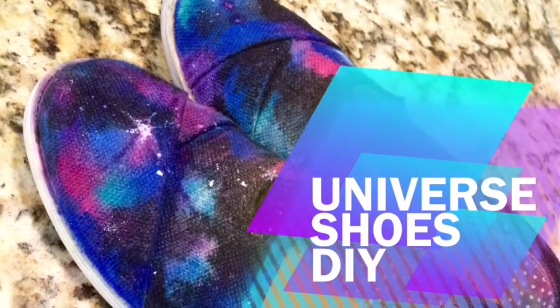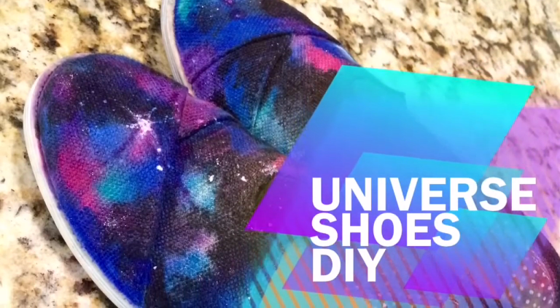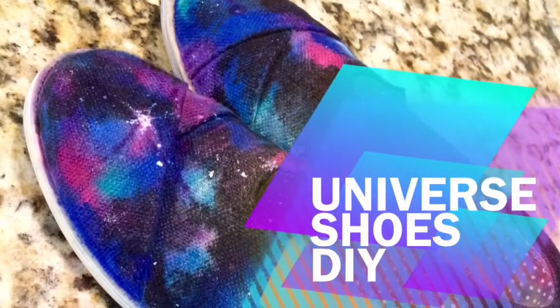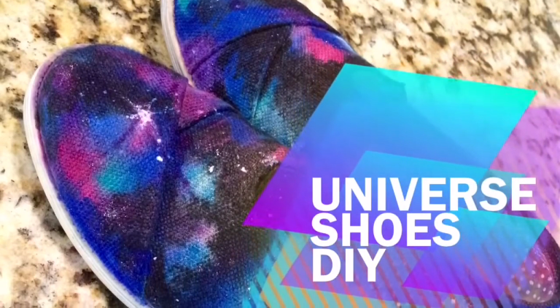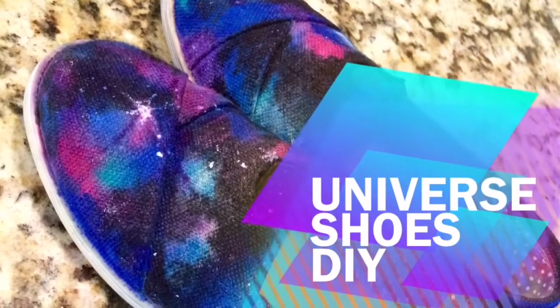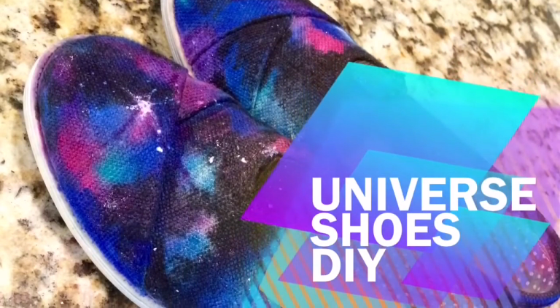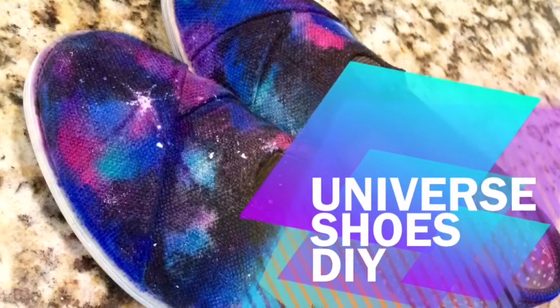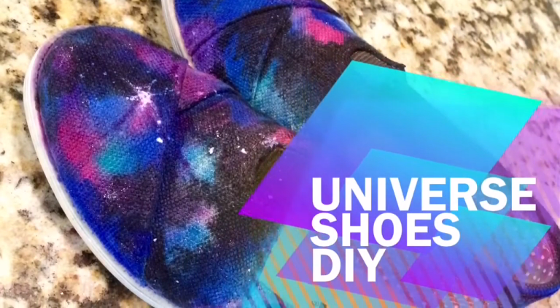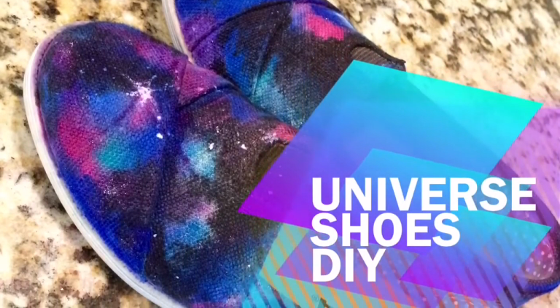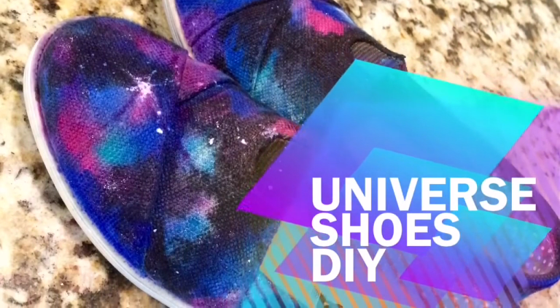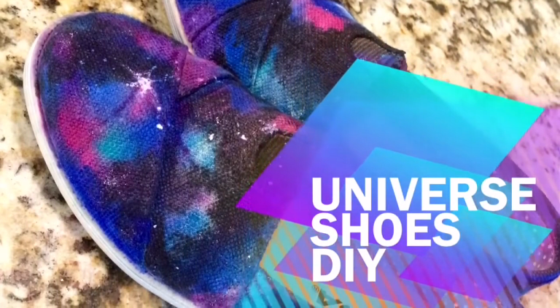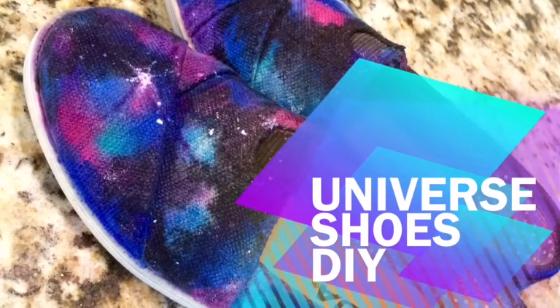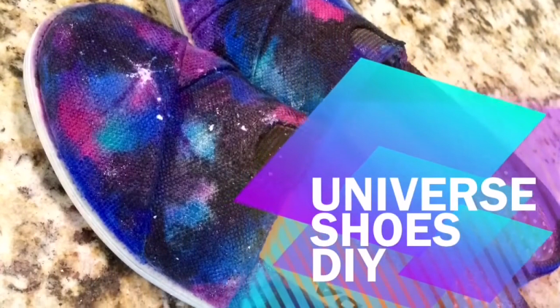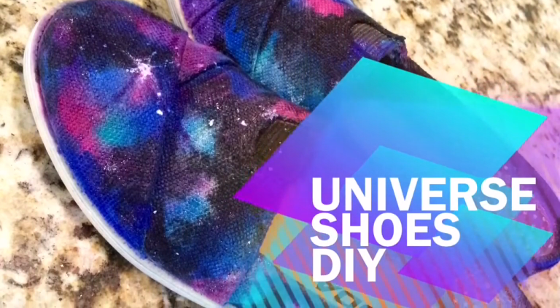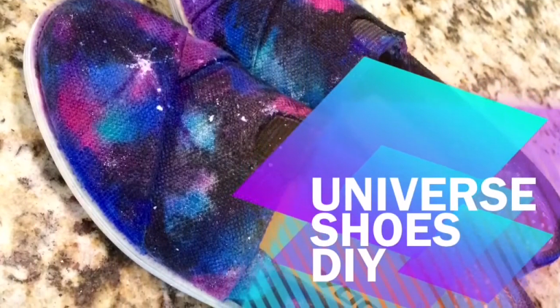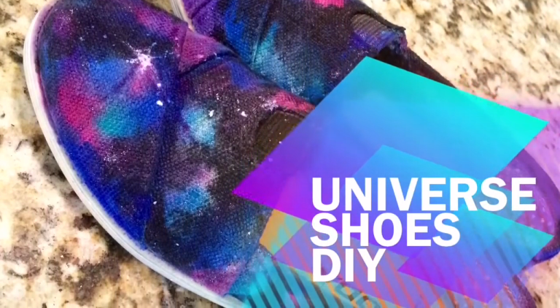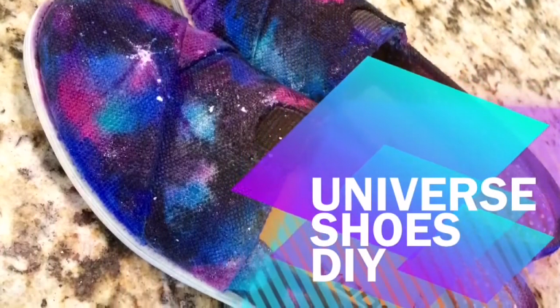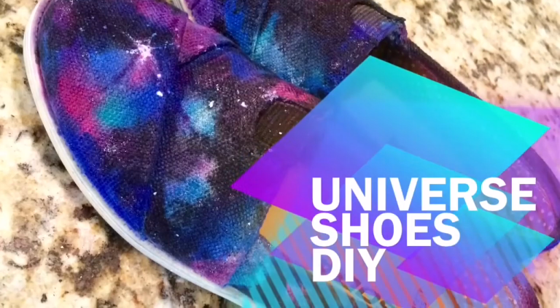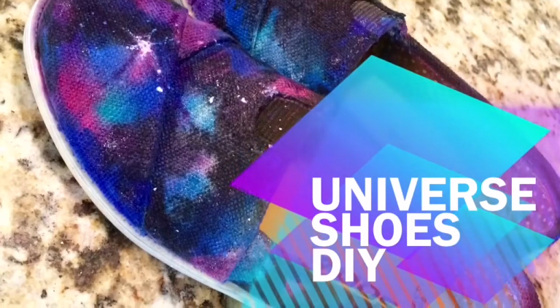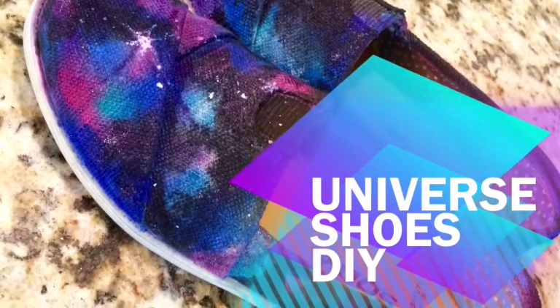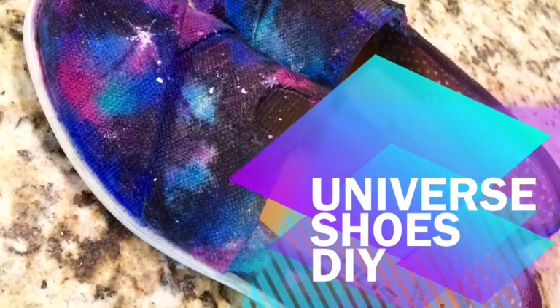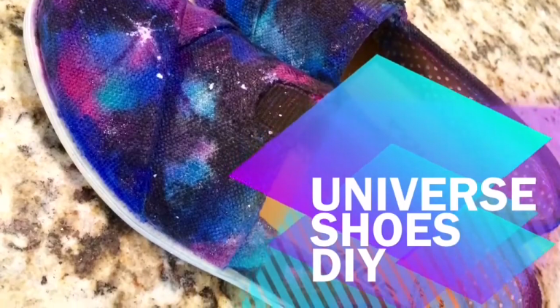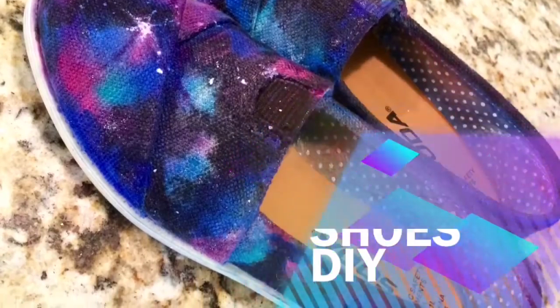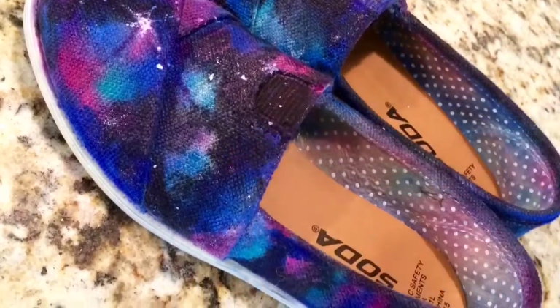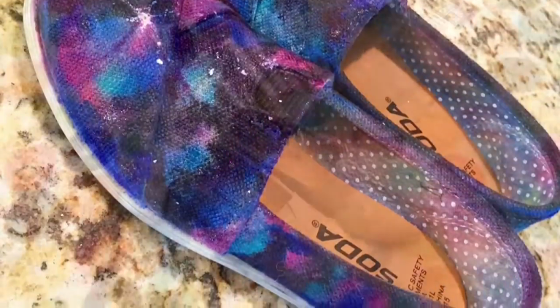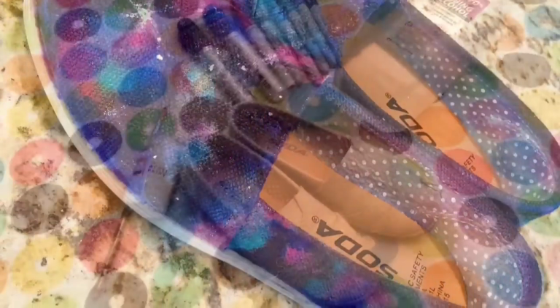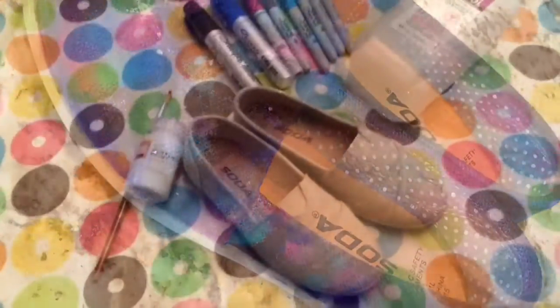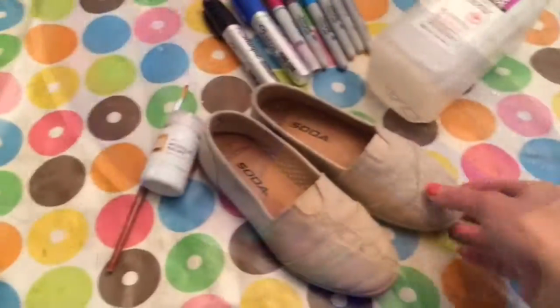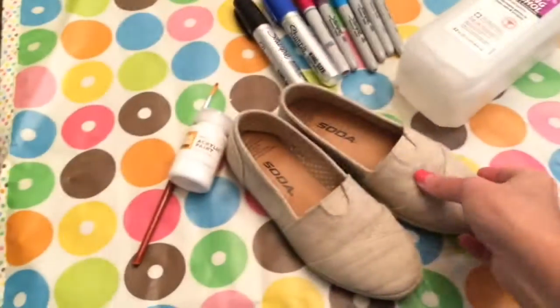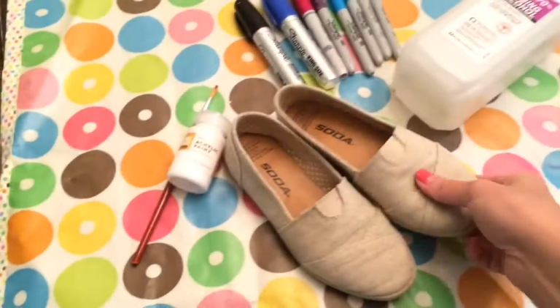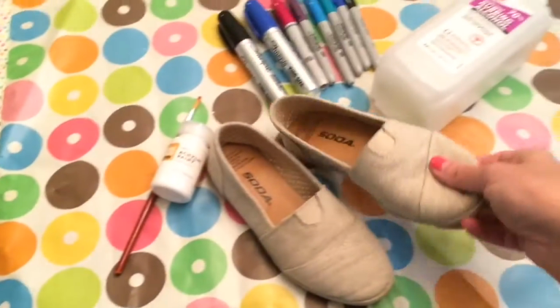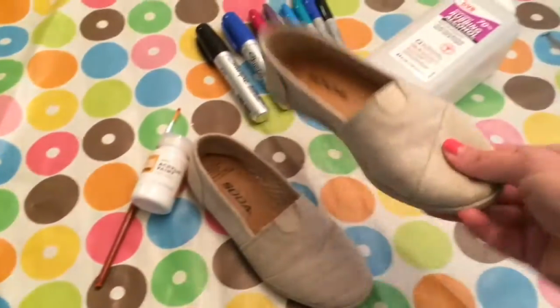Hi guys, it's Shannon from MilkandCuddles.com. Today I have the easiest and most fun project: Universe Shoes.